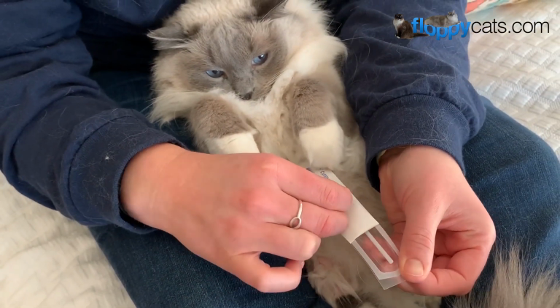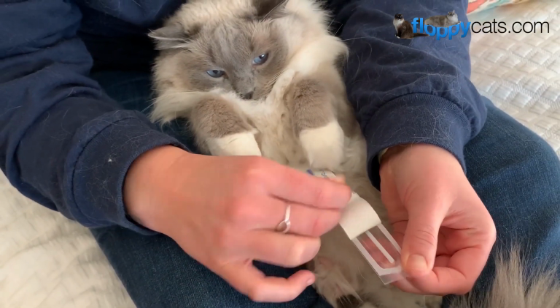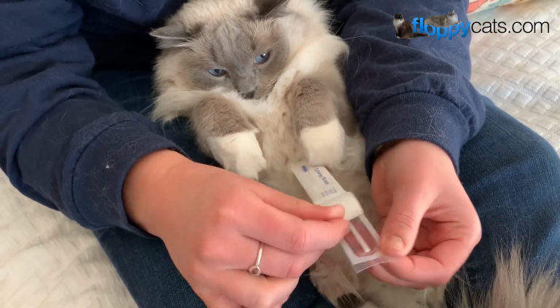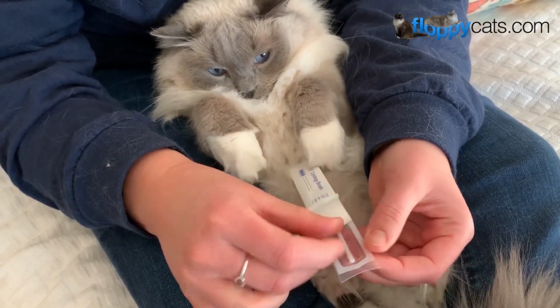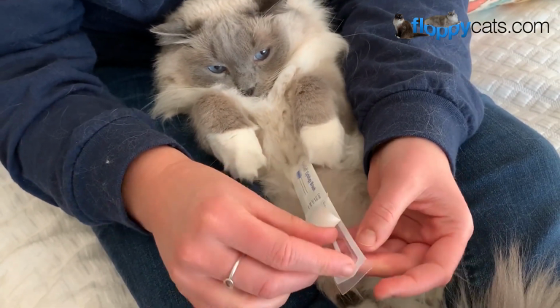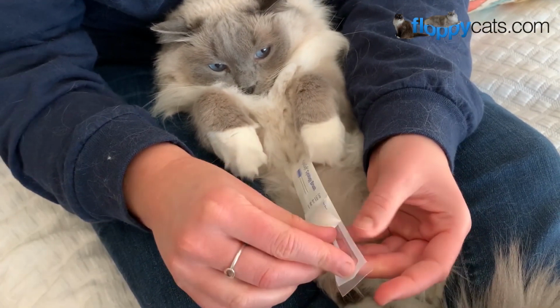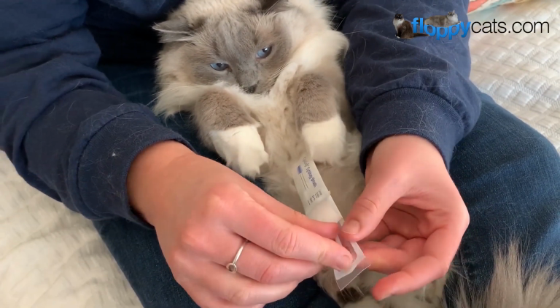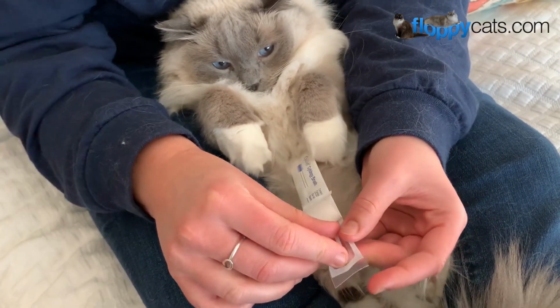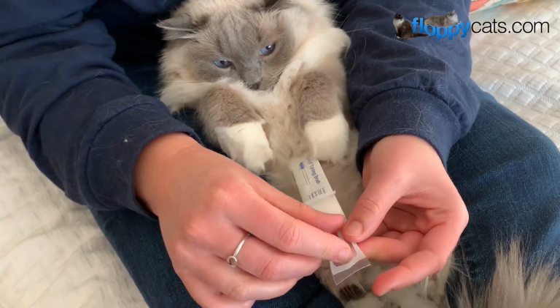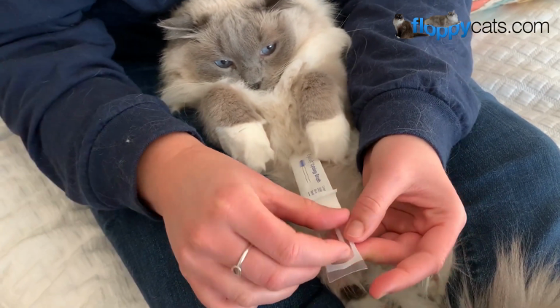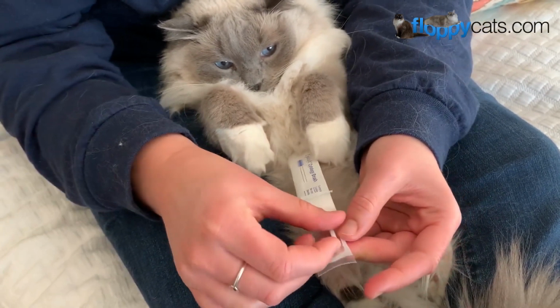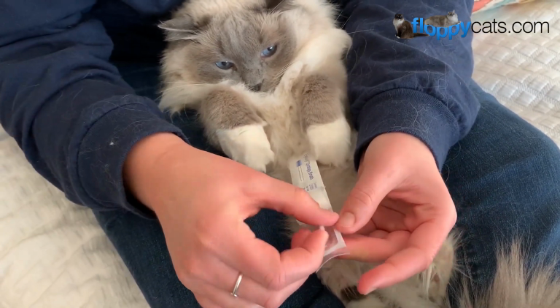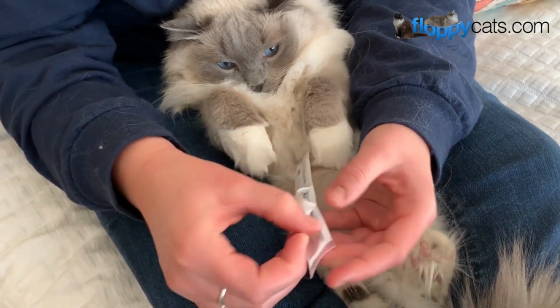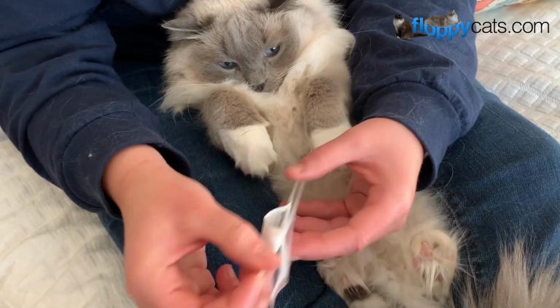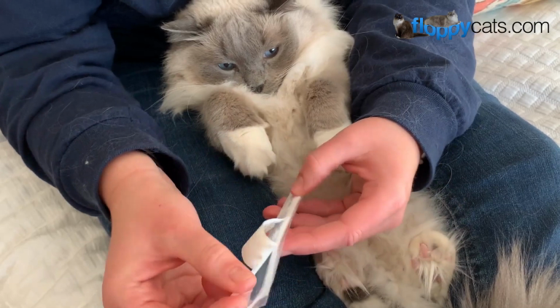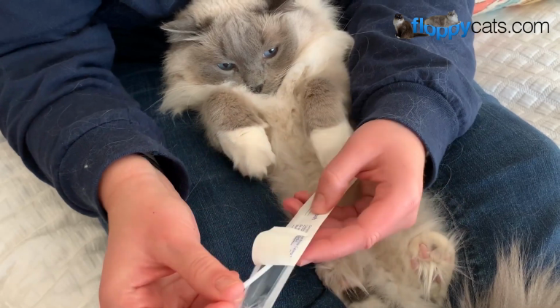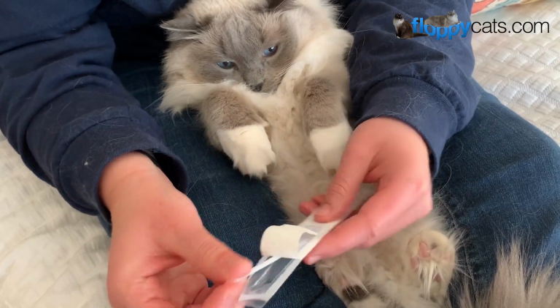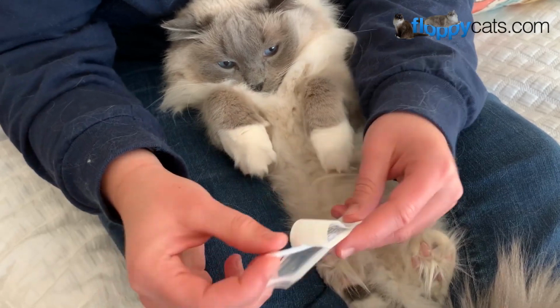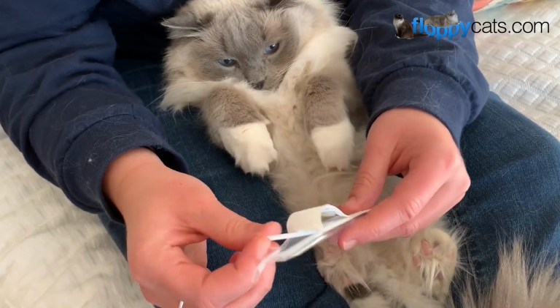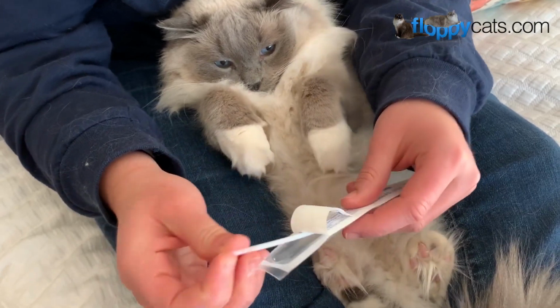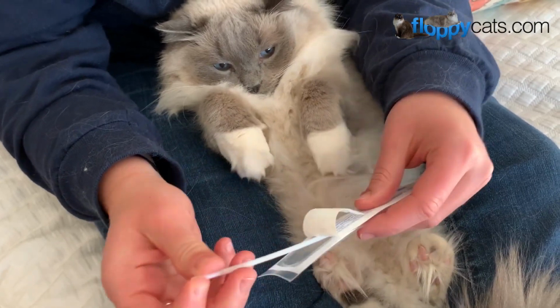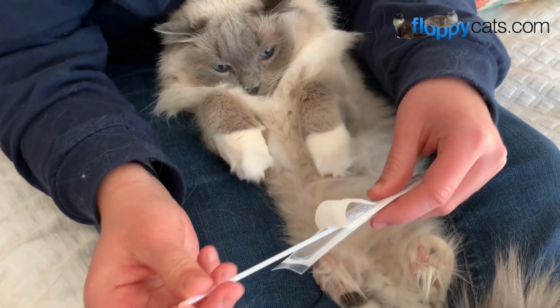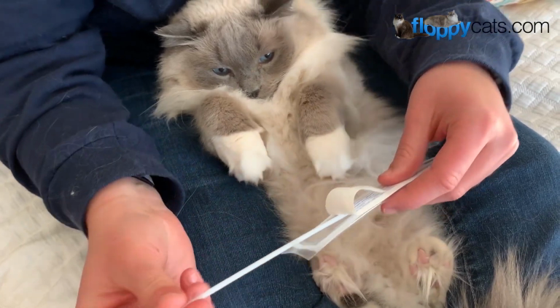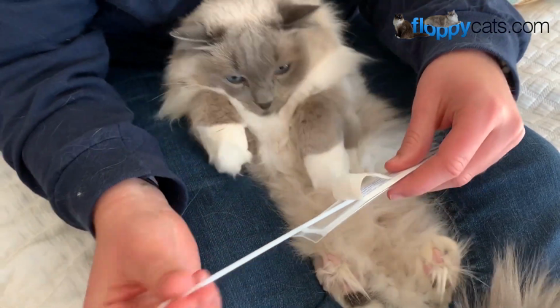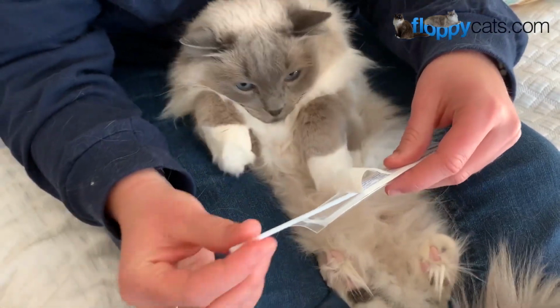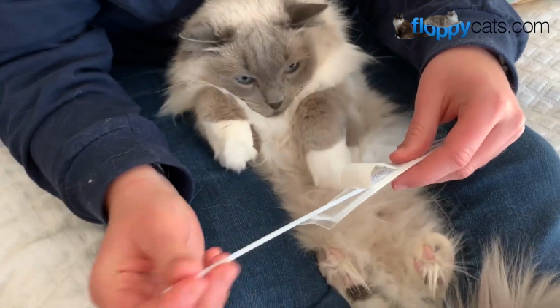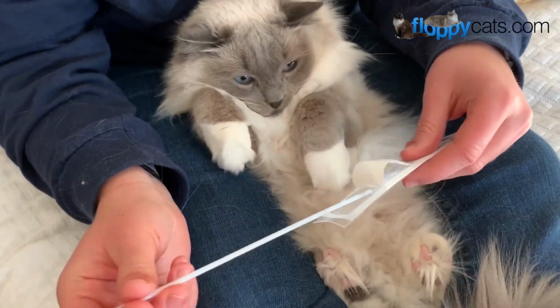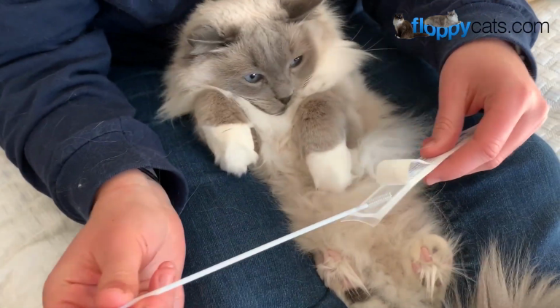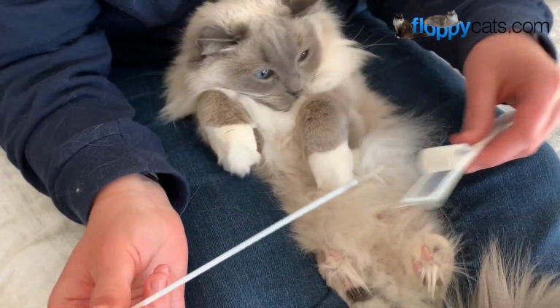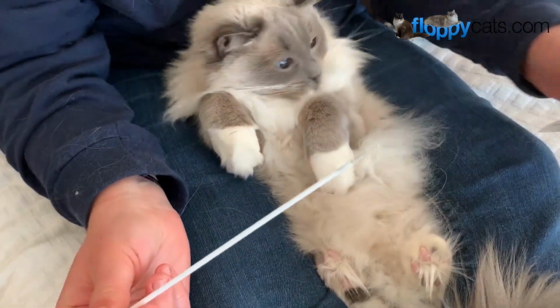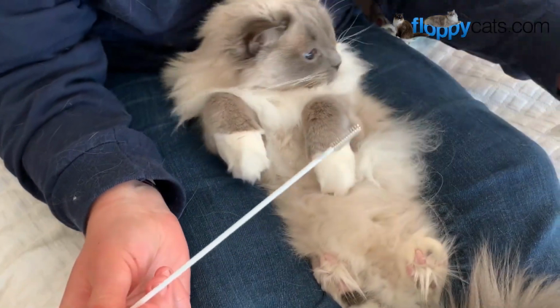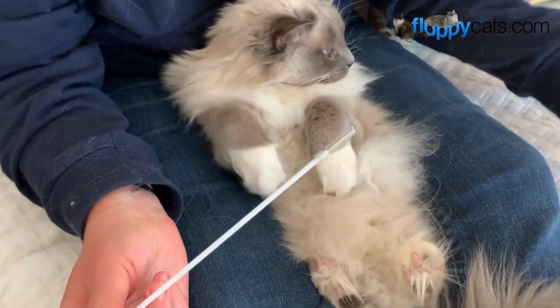Ash is Amy's very difficult cat at the vet, so she thought he'd be pretty difficult with this.